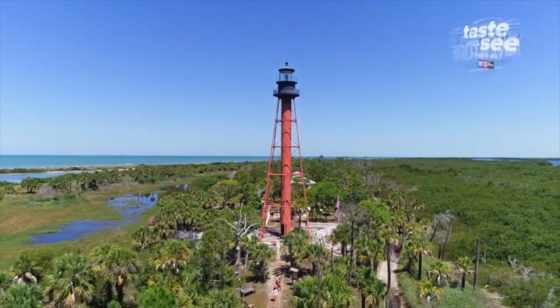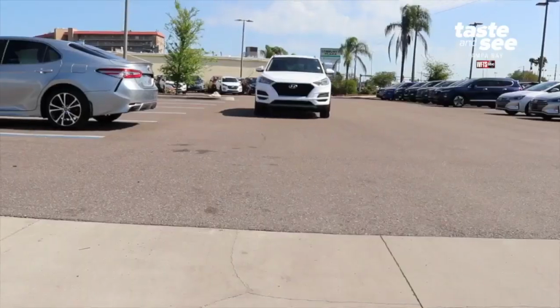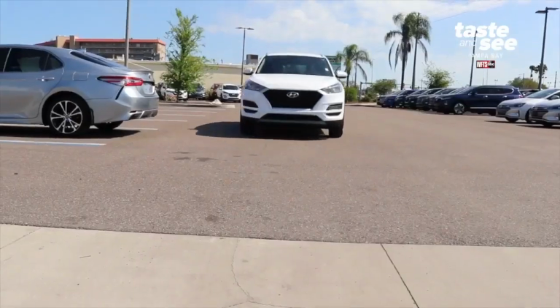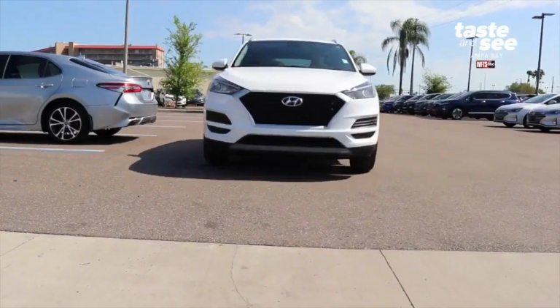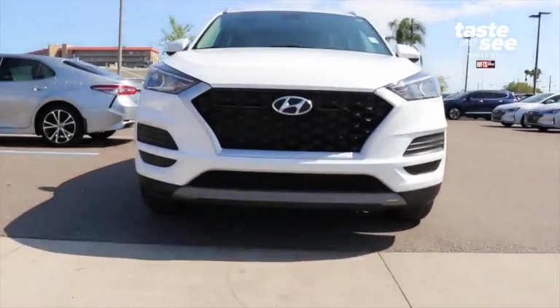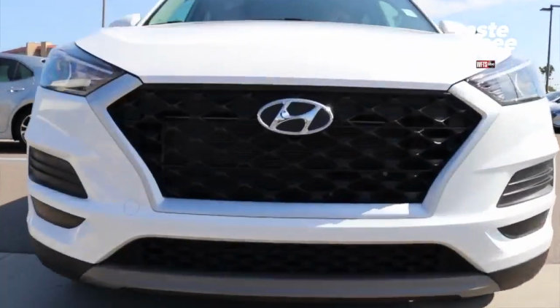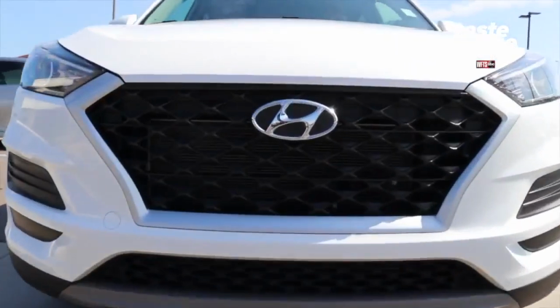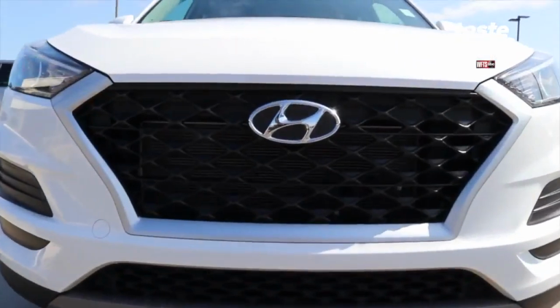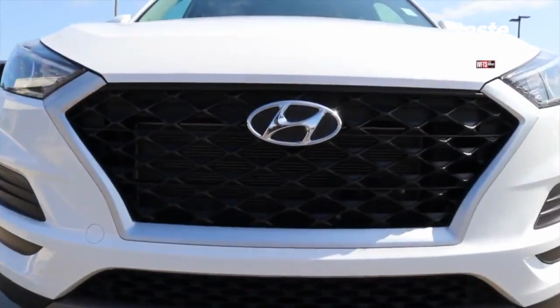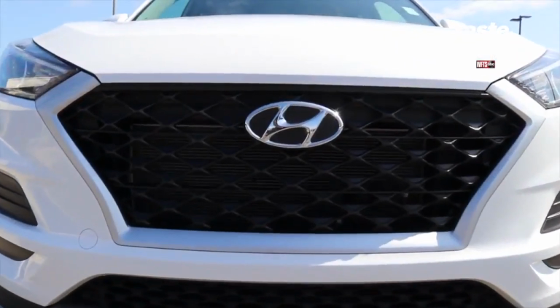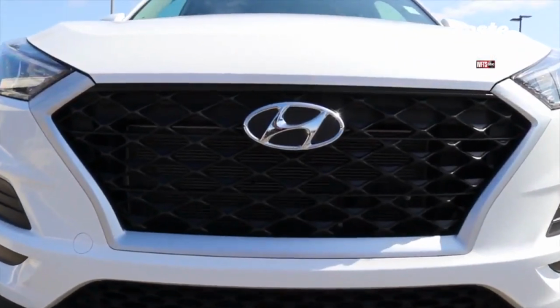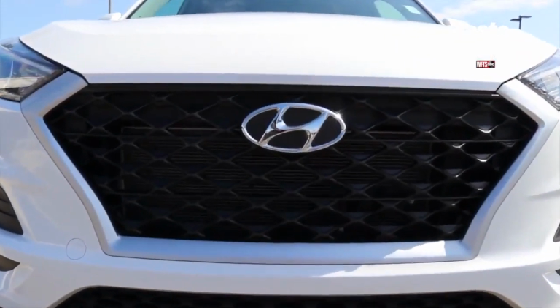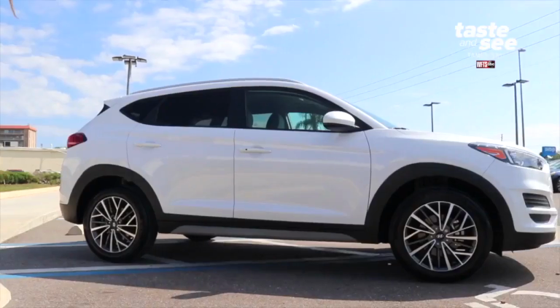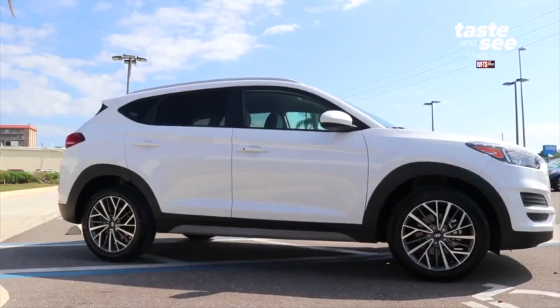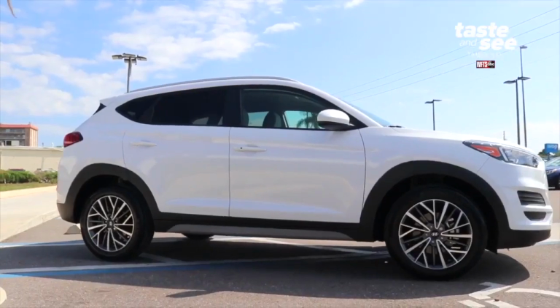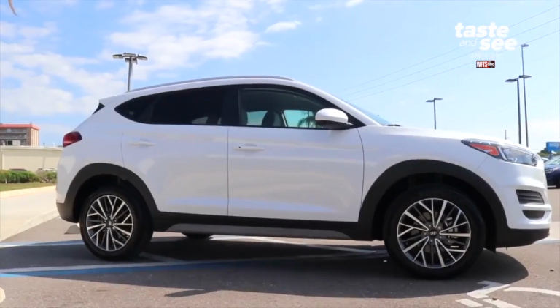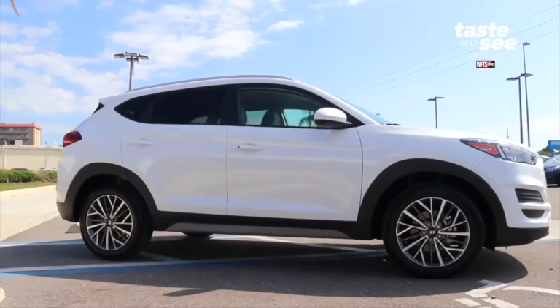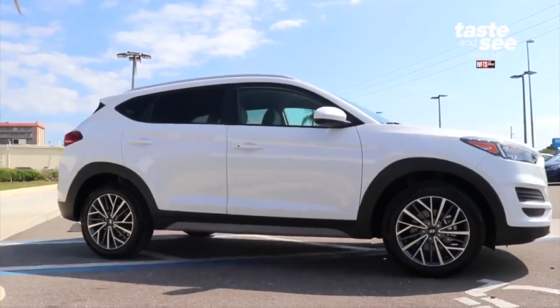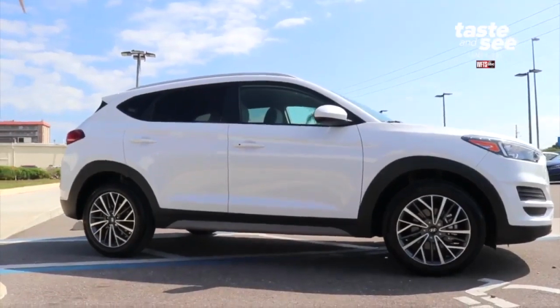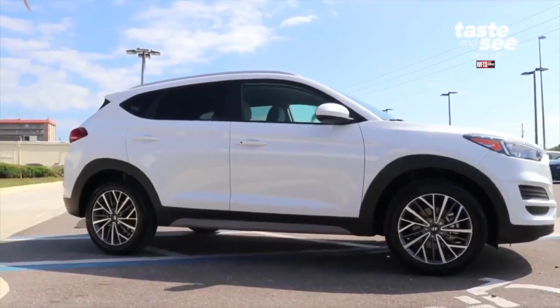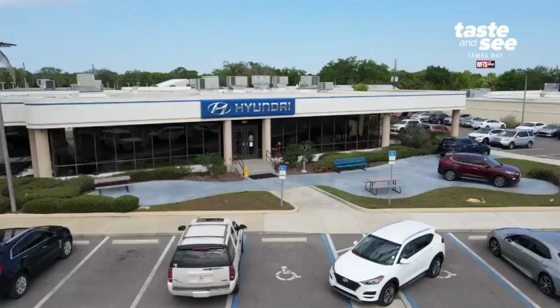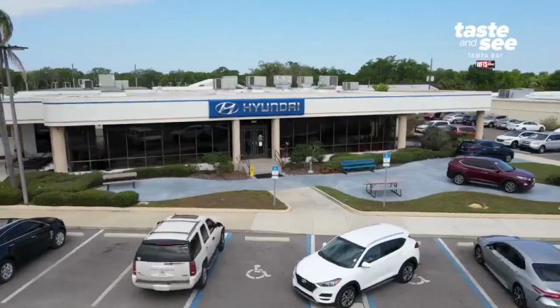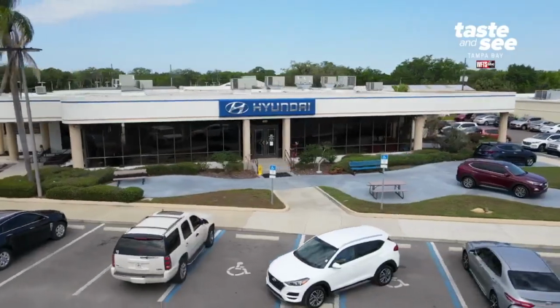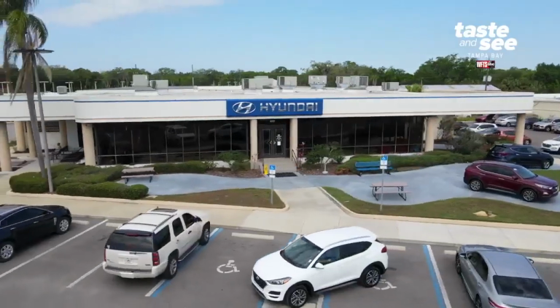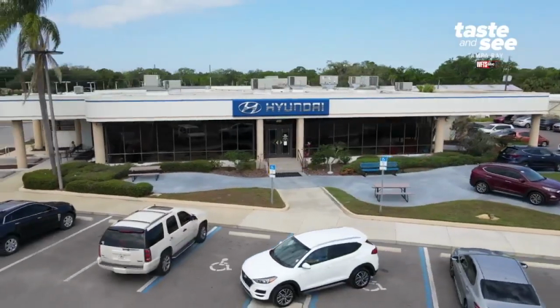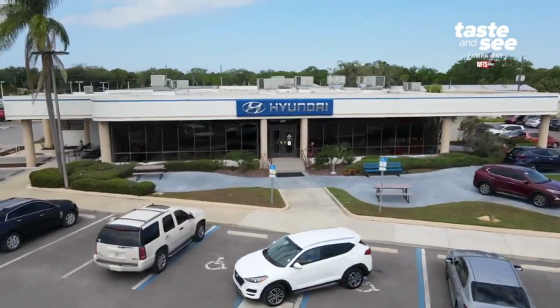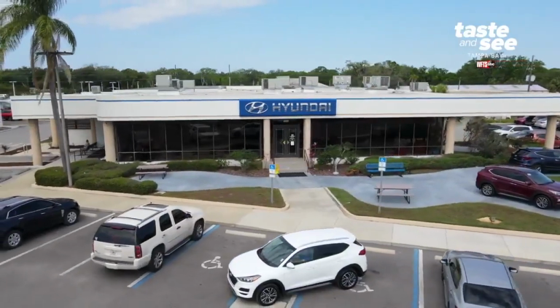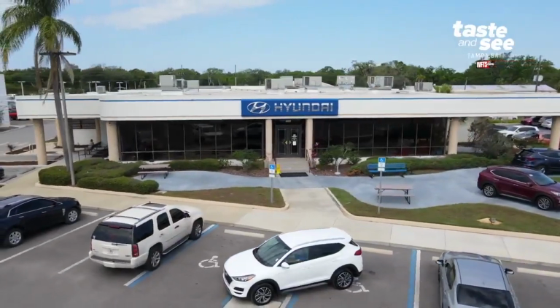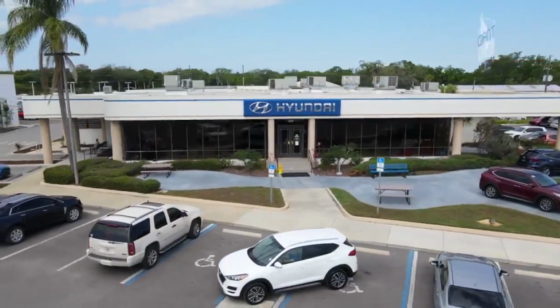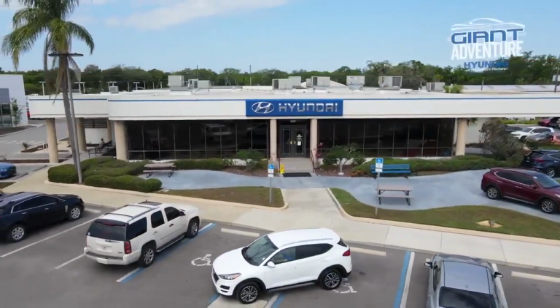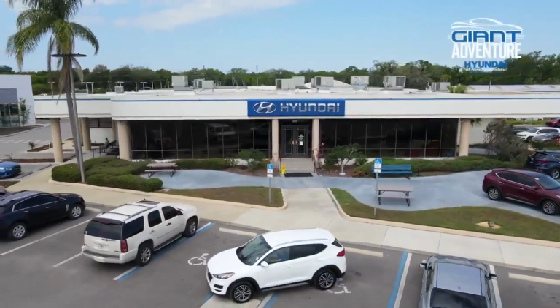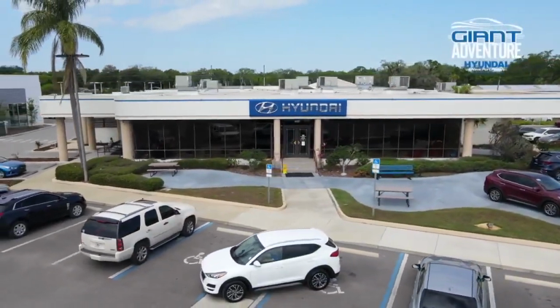When you're looking for your next car, try a certified pre-owned vehicle from Hyundai of Newport Richey.